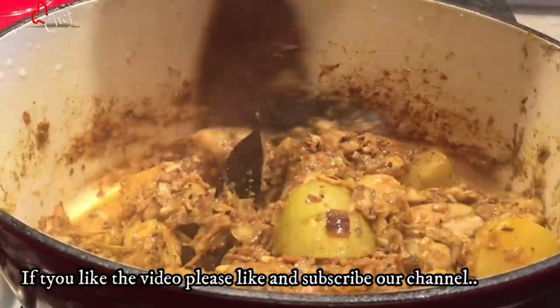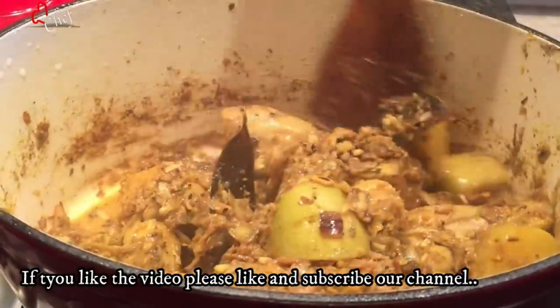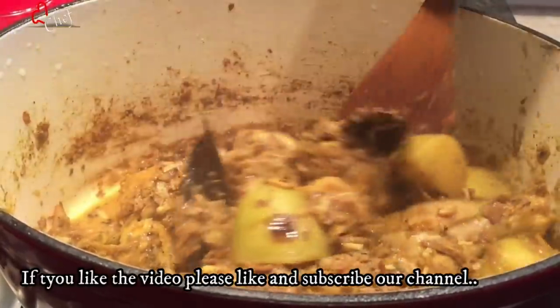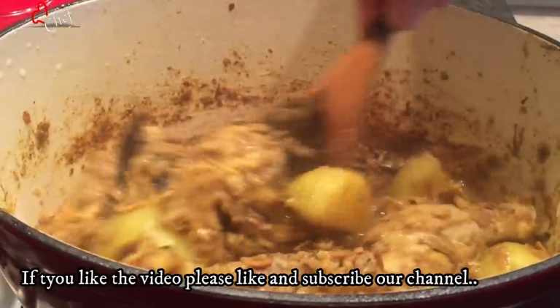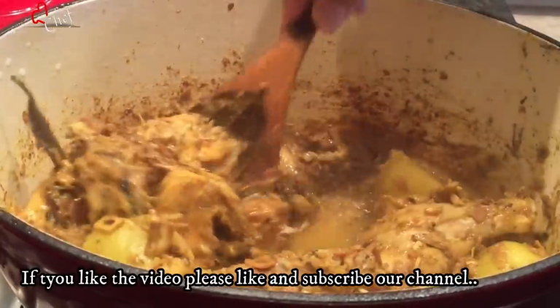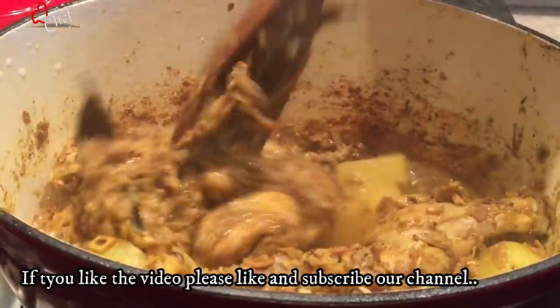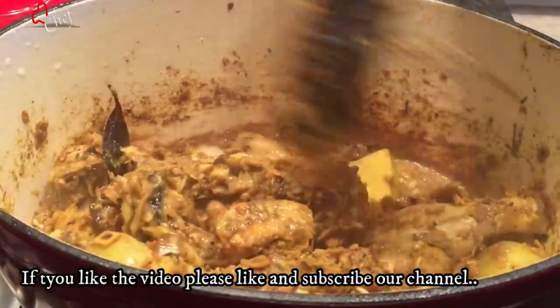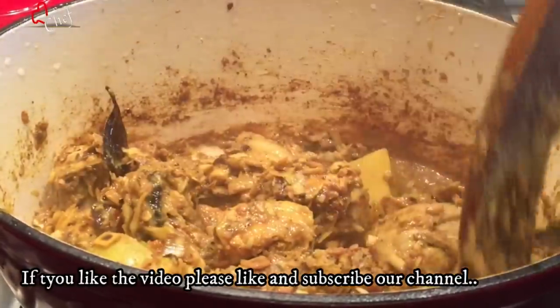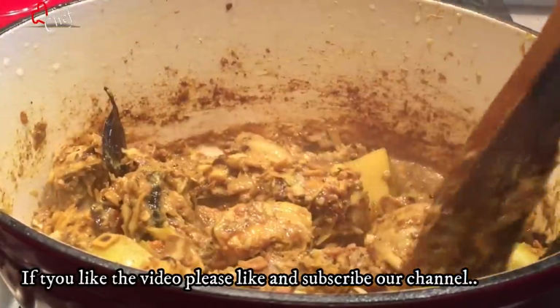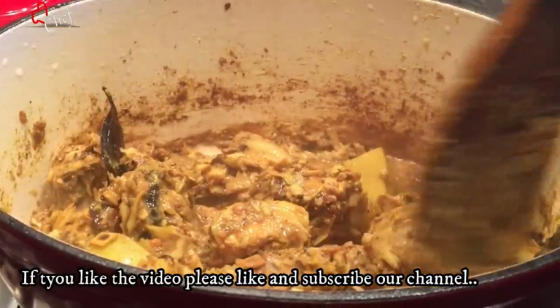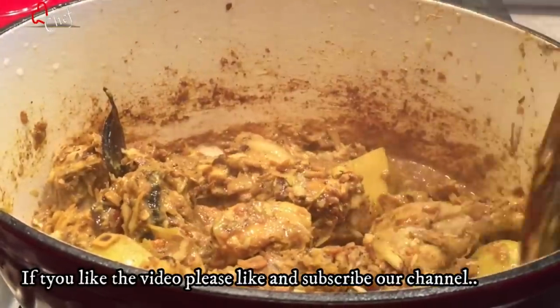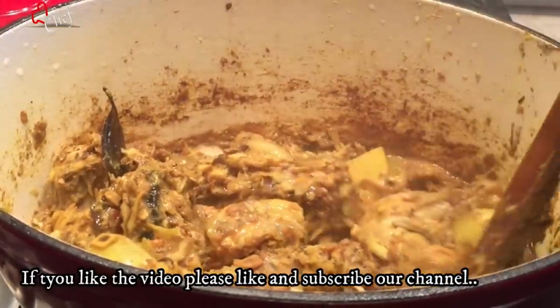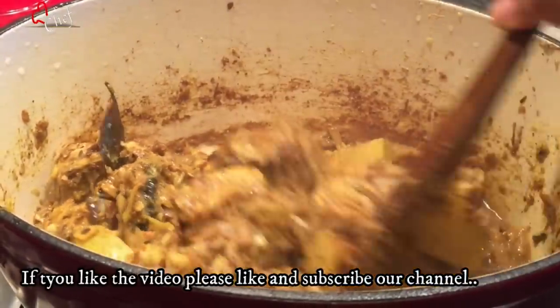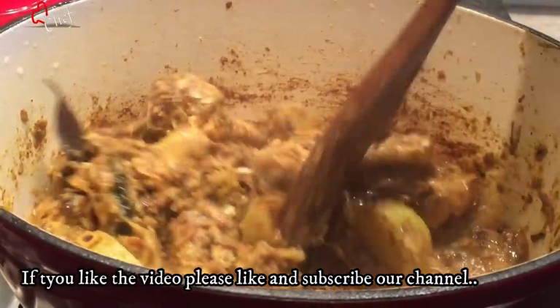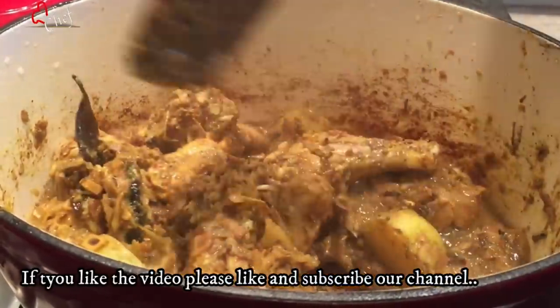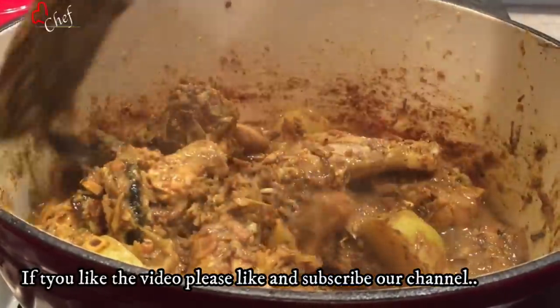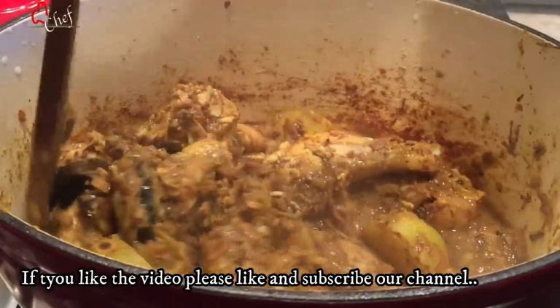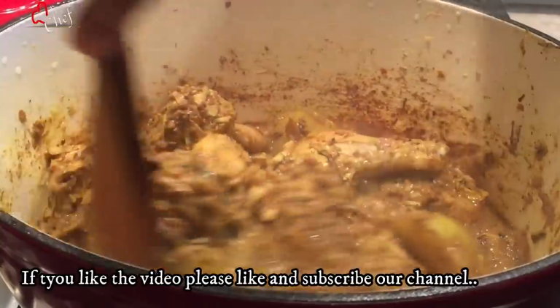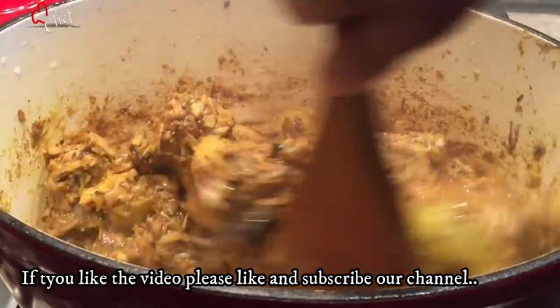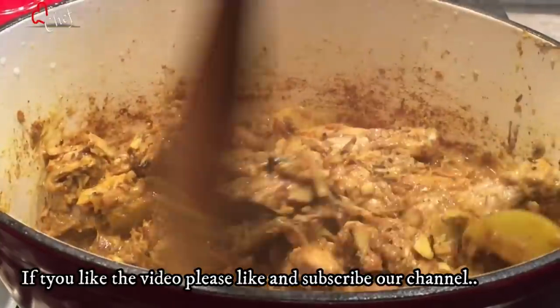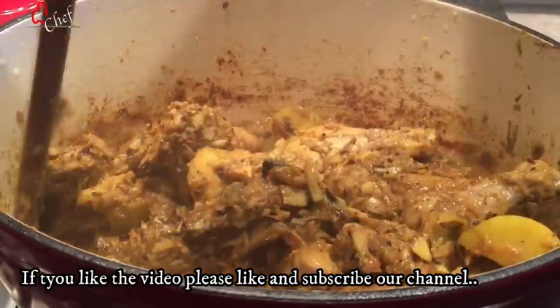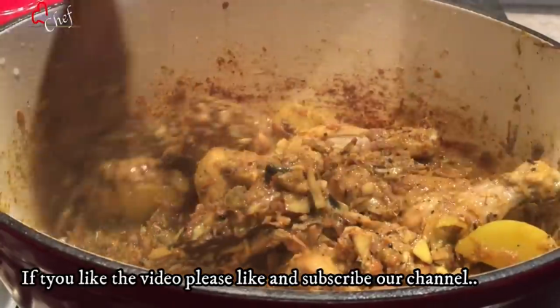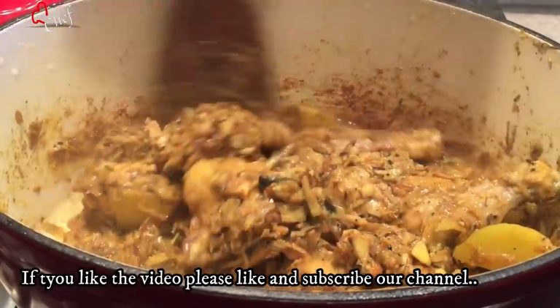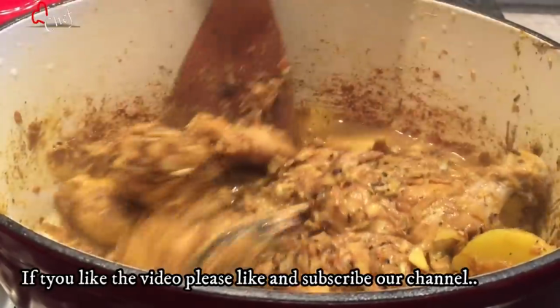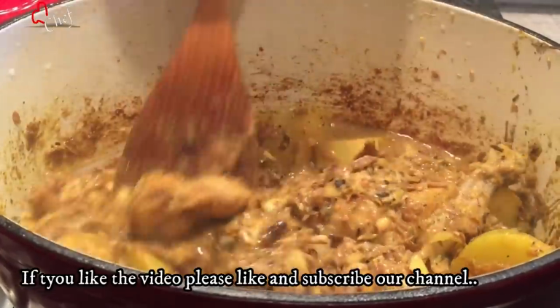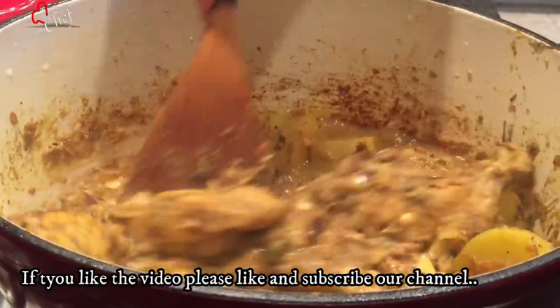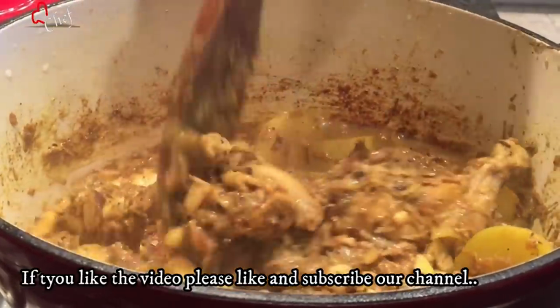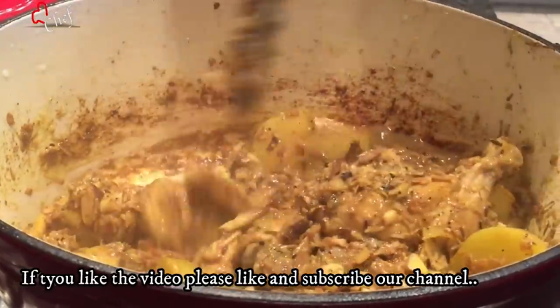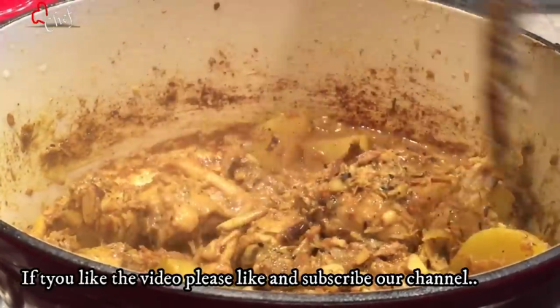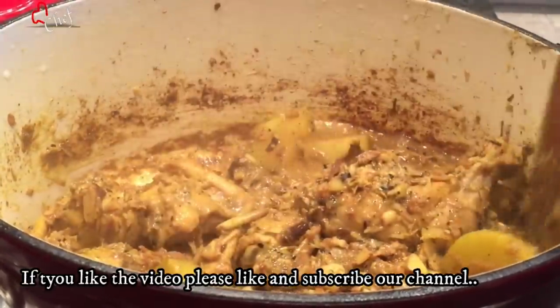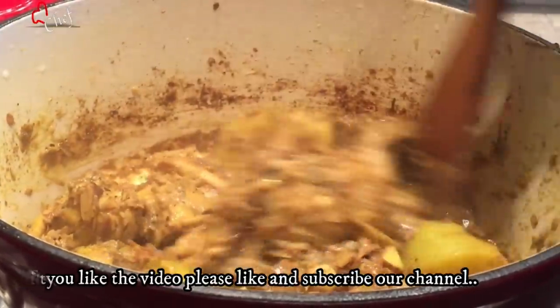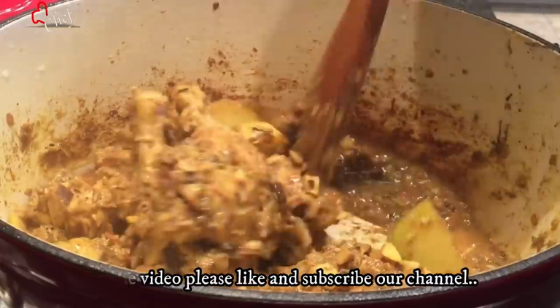Please do like this video. Don't forget to subscribe to our channel. Don't forget to subscribe if you like.